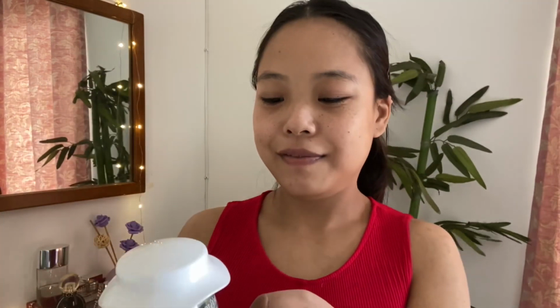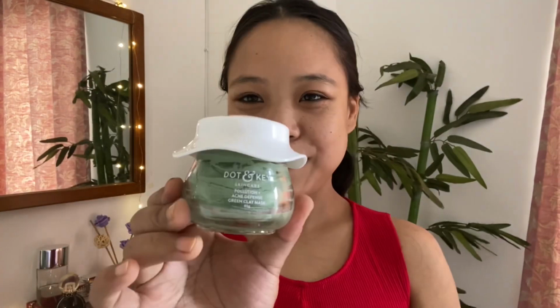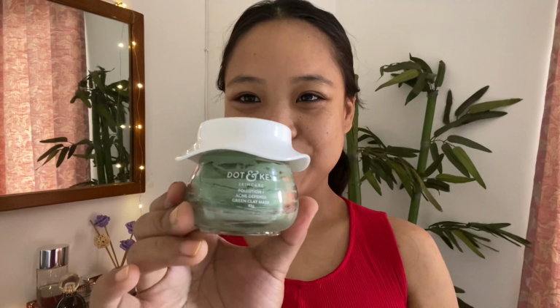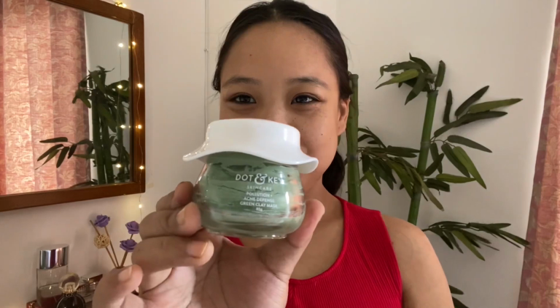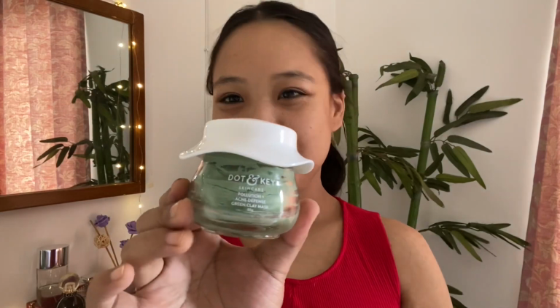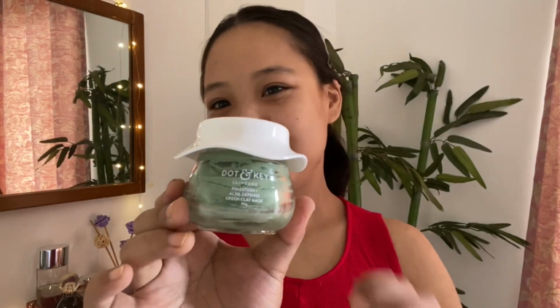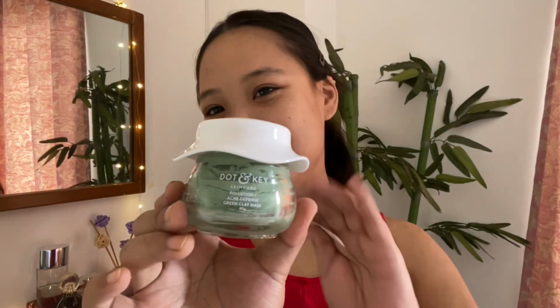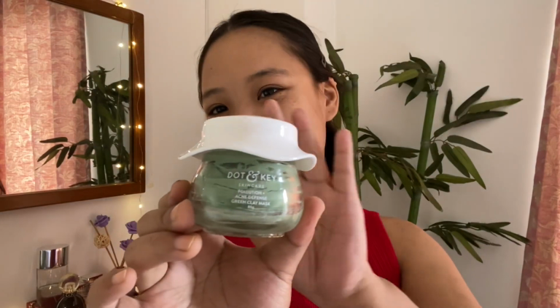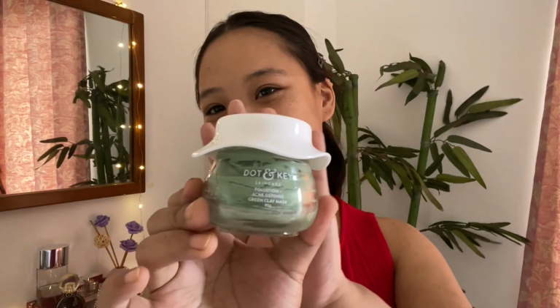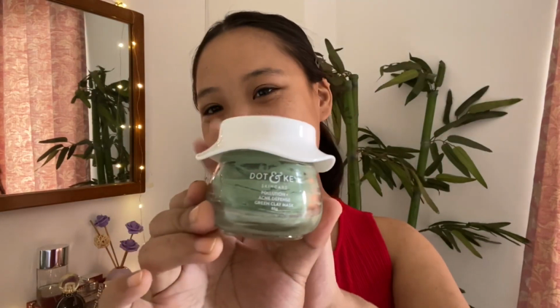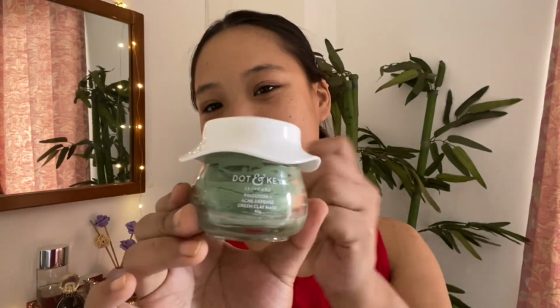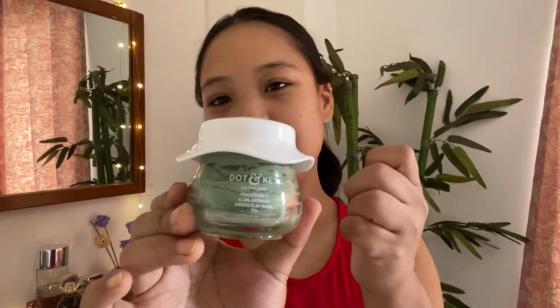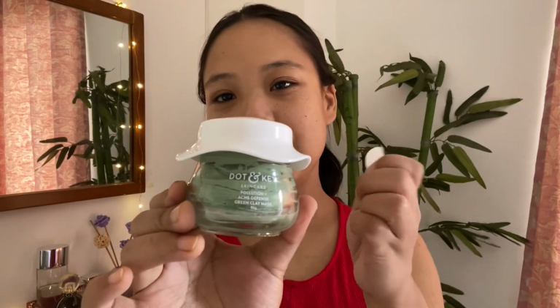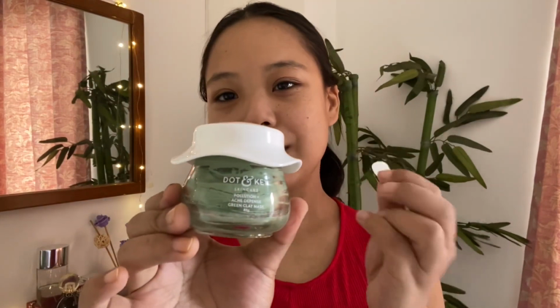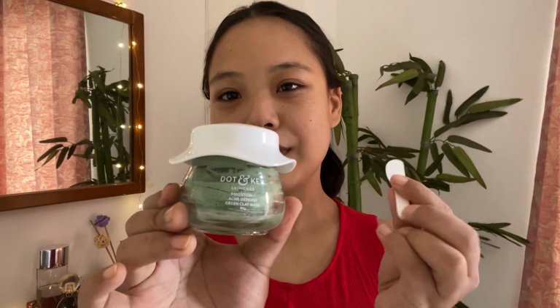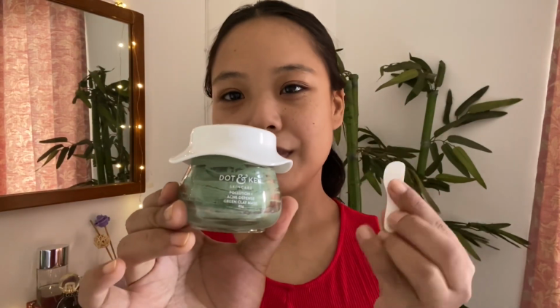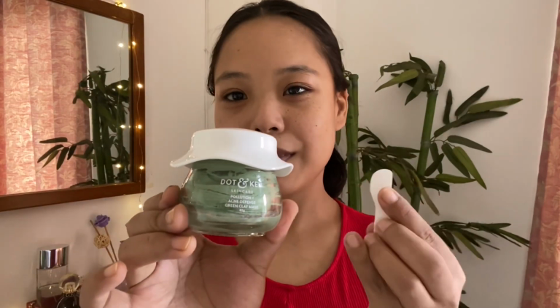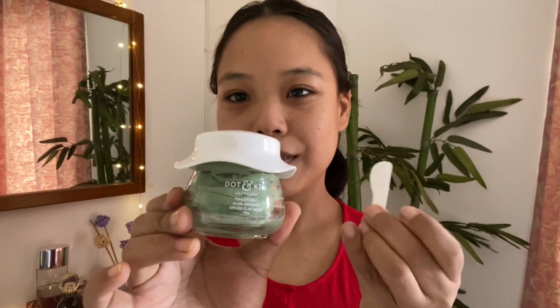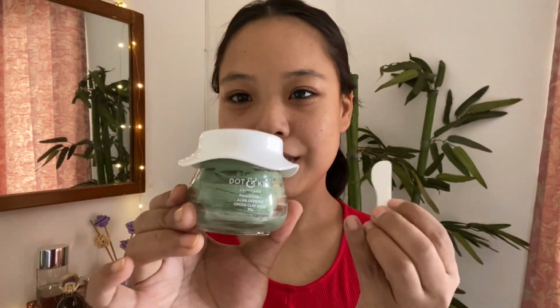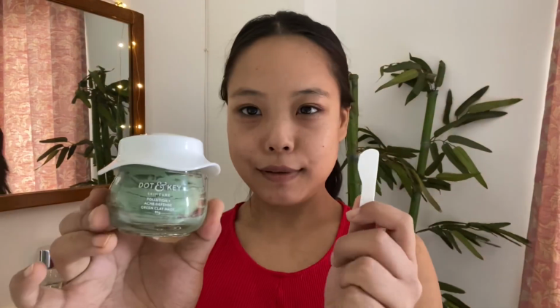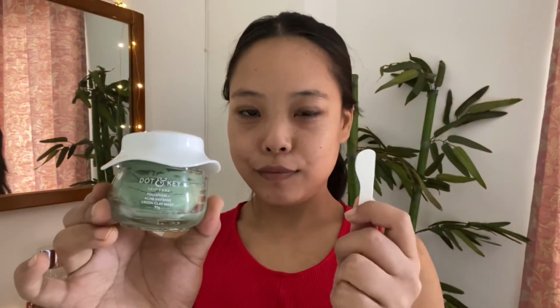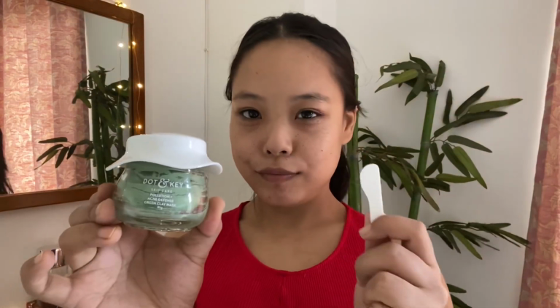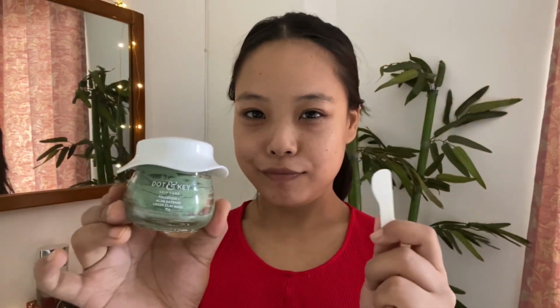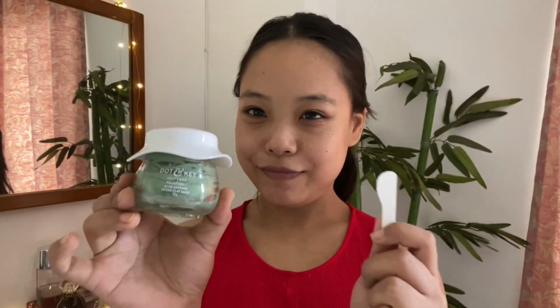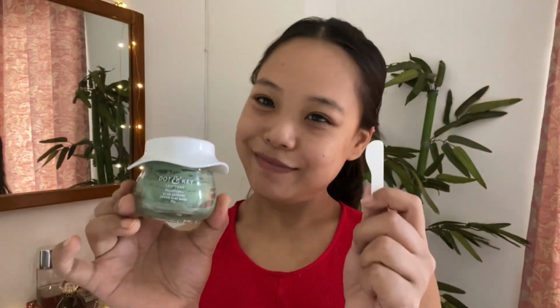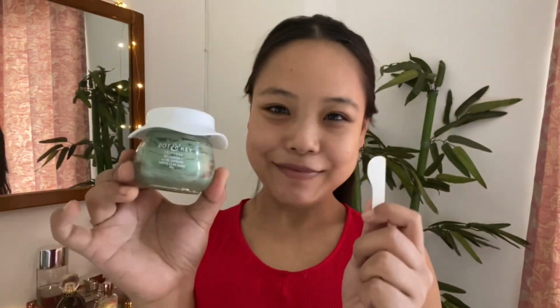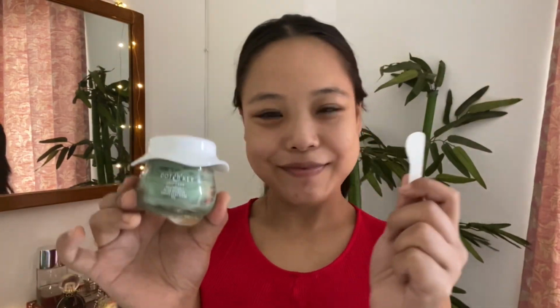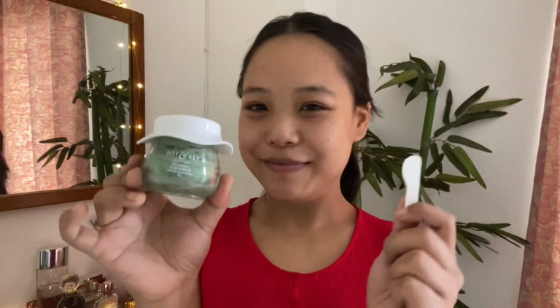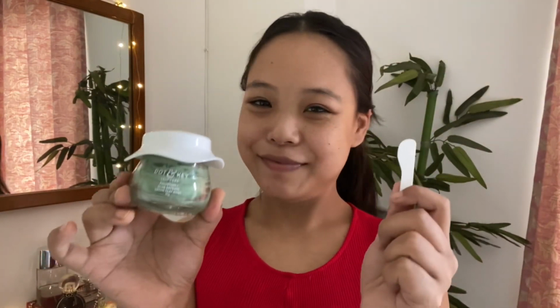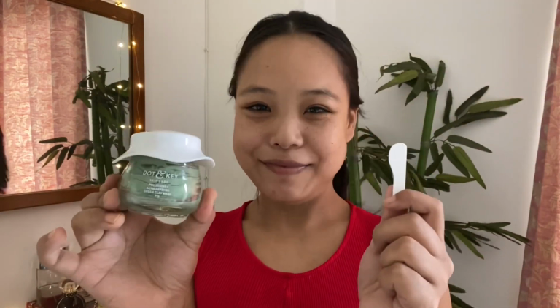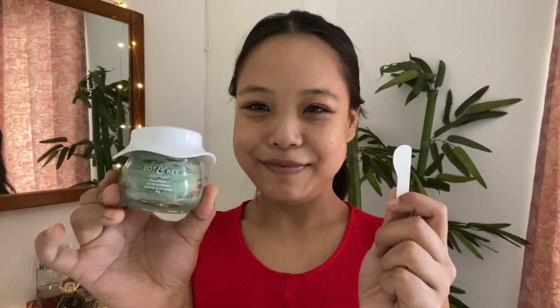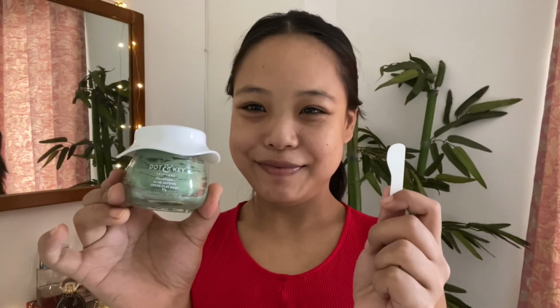This product comes with a cute little spatula. I'm so excited to use this product.